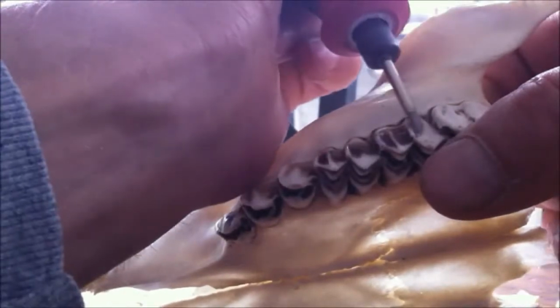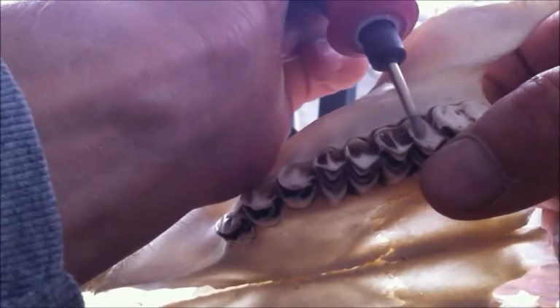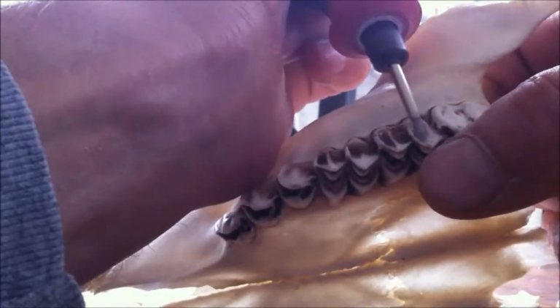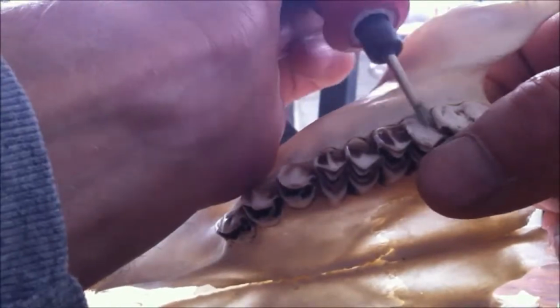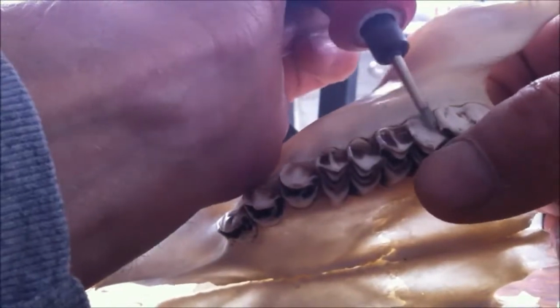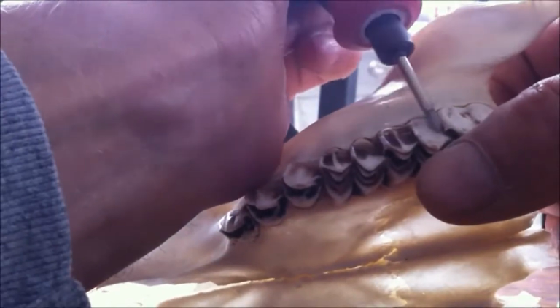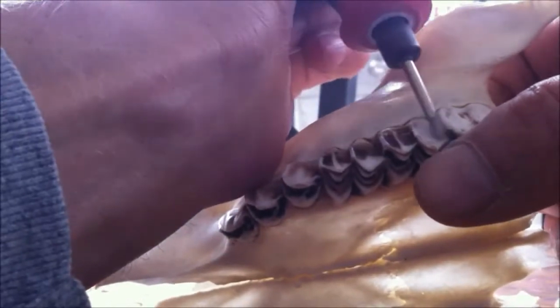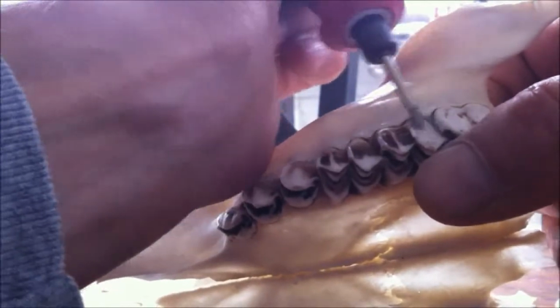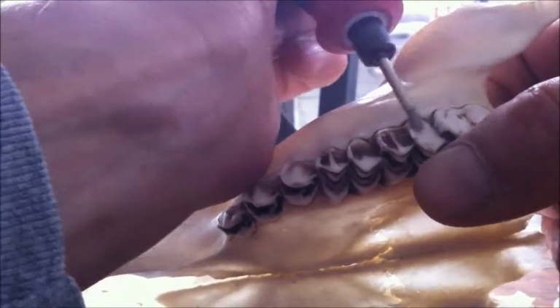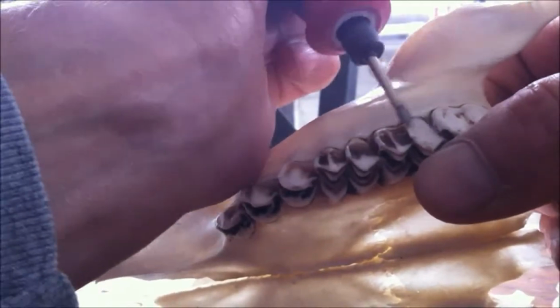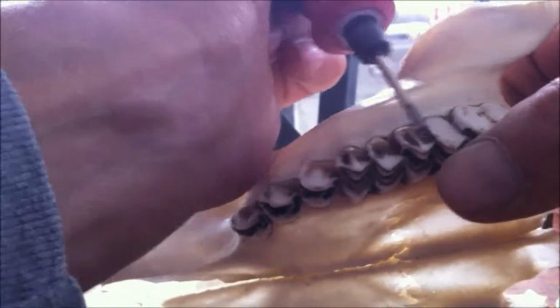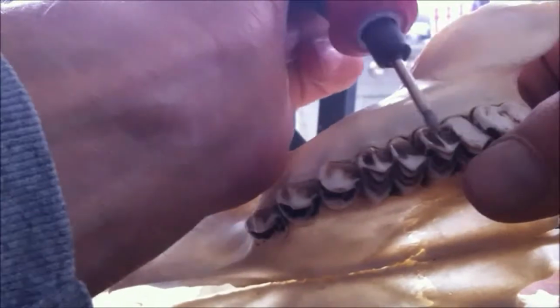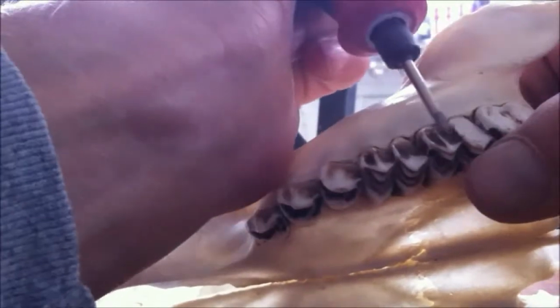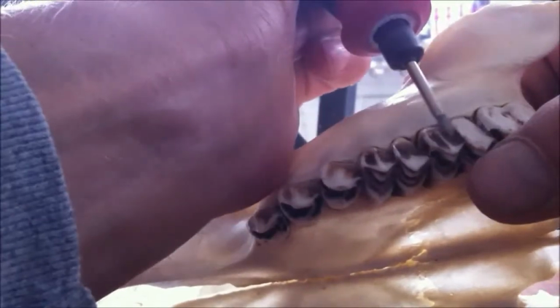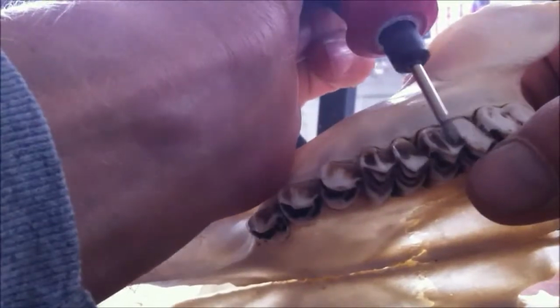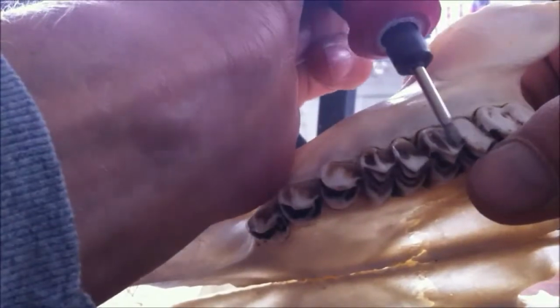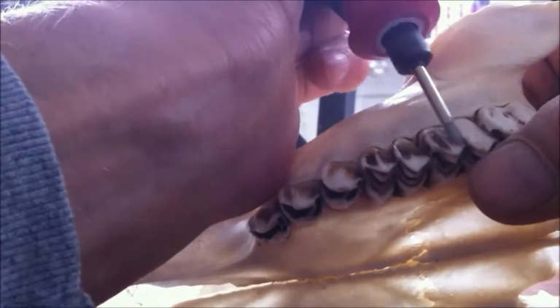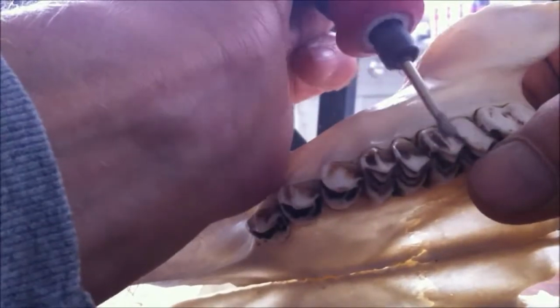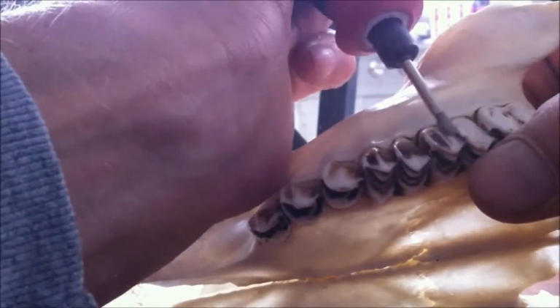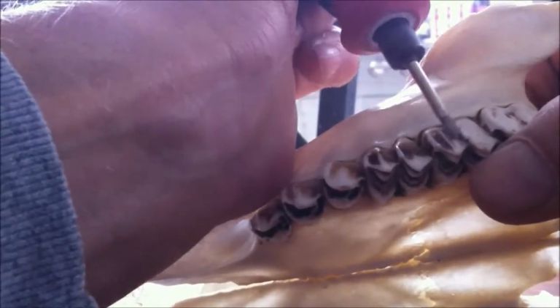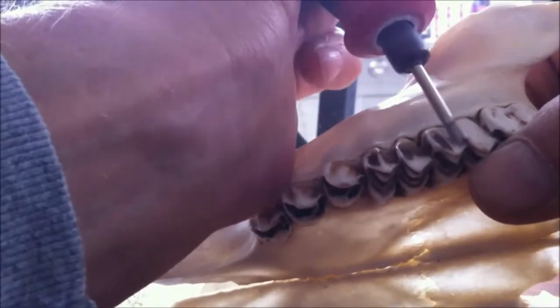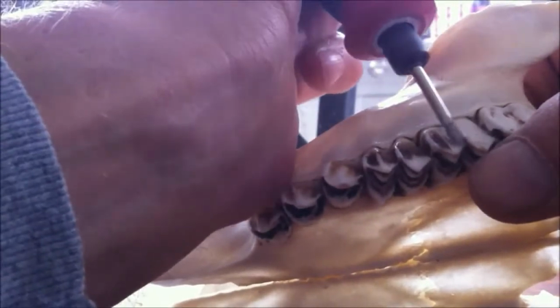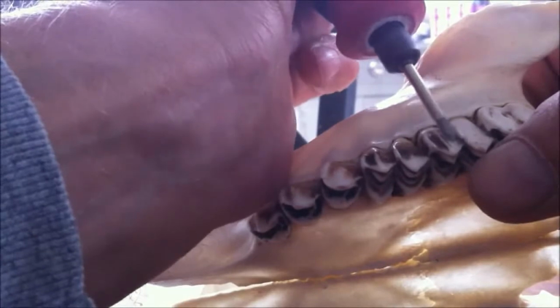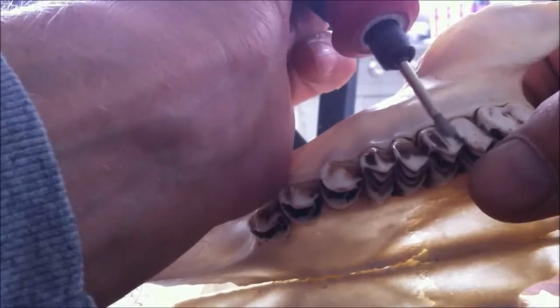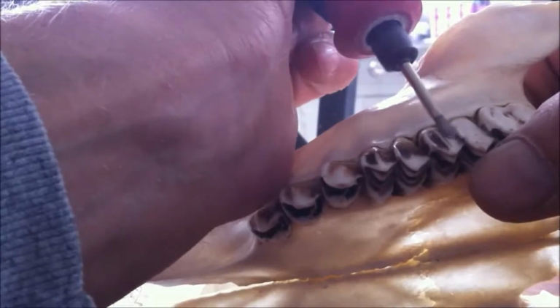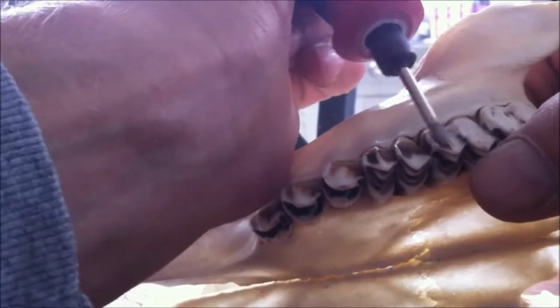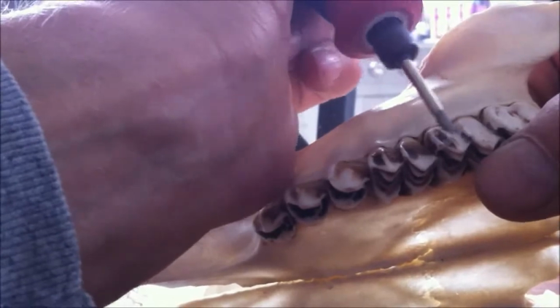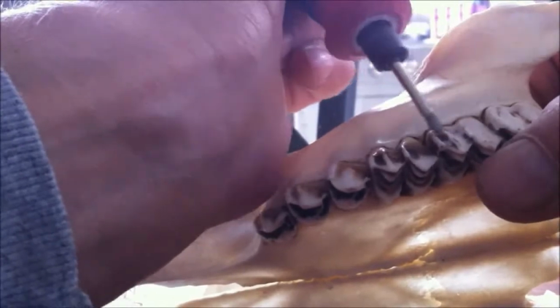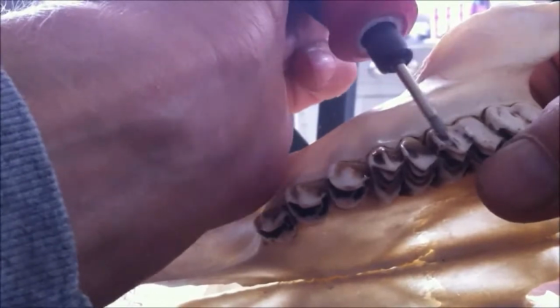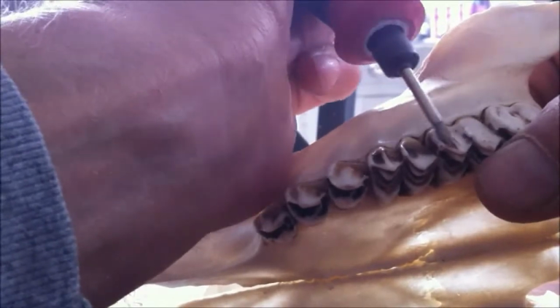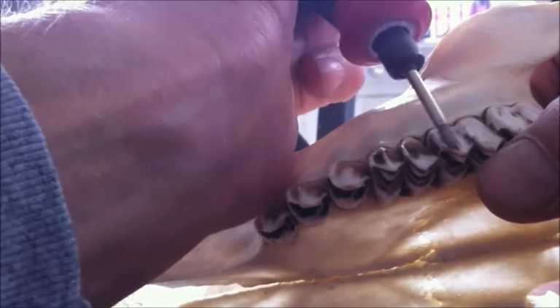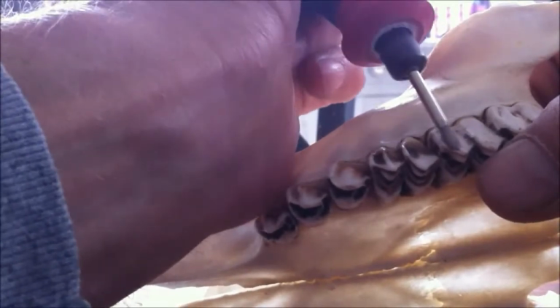What you need to do is use the knife to cut it out.